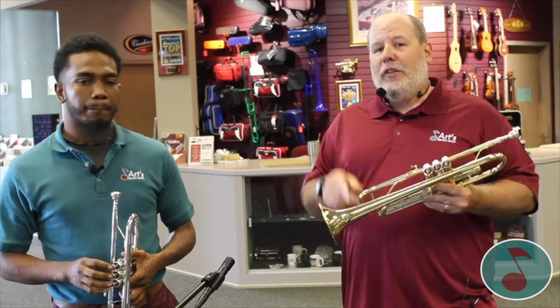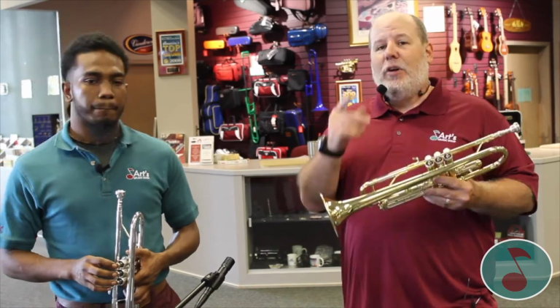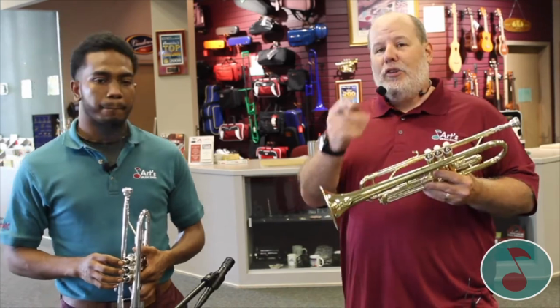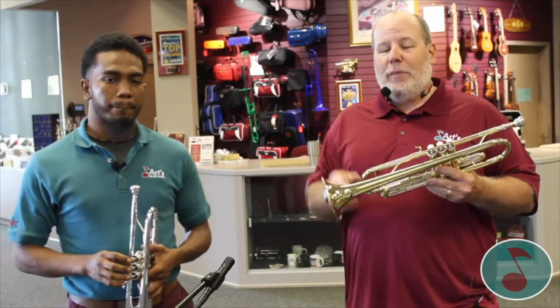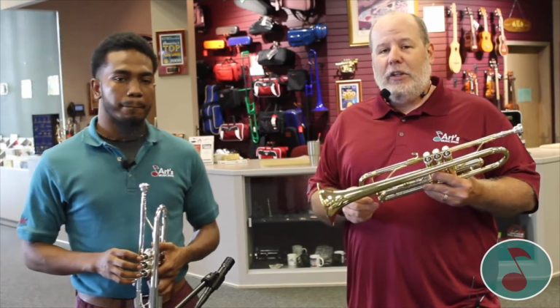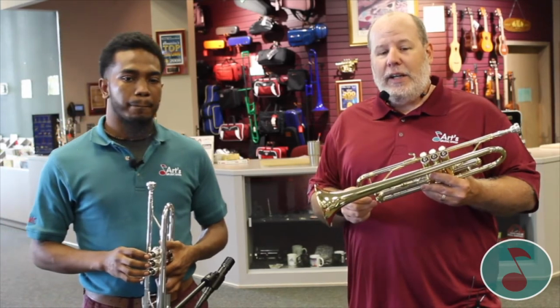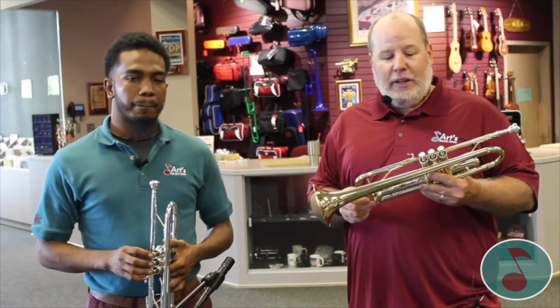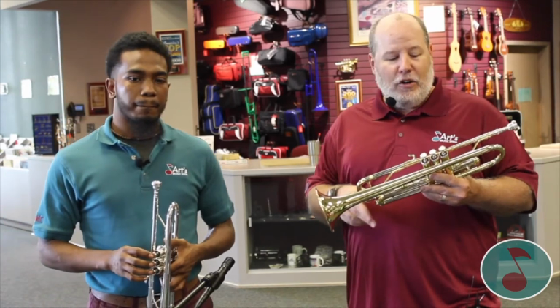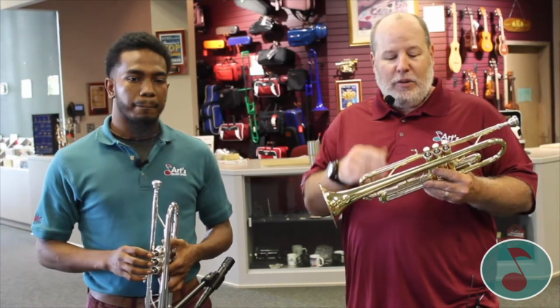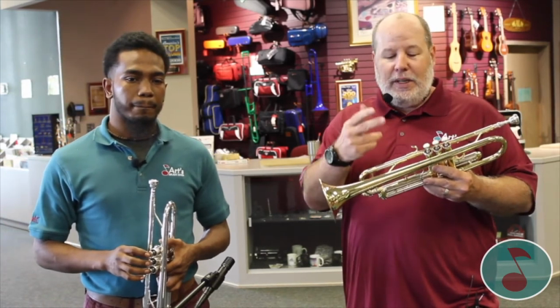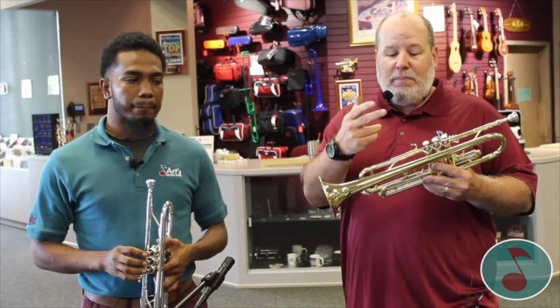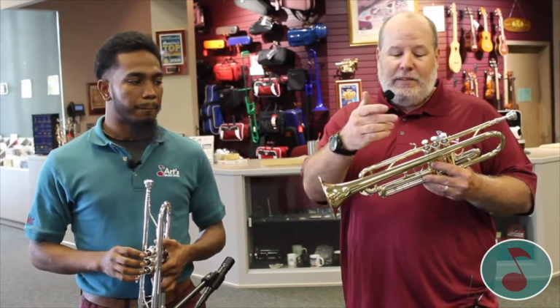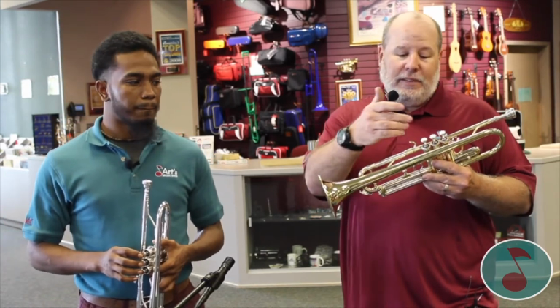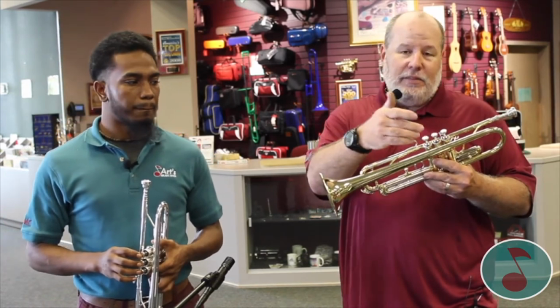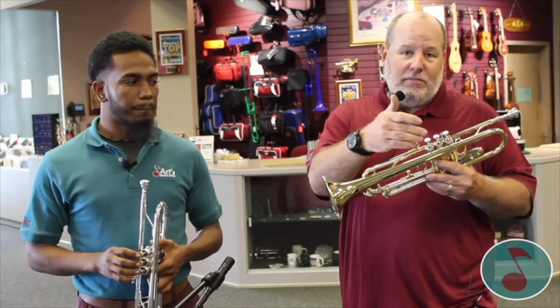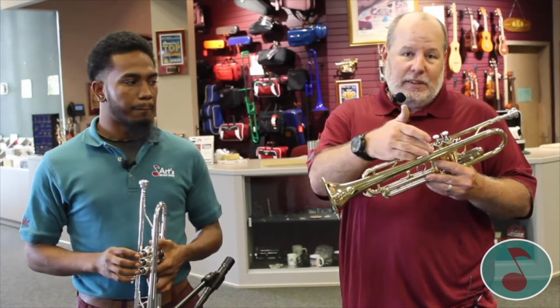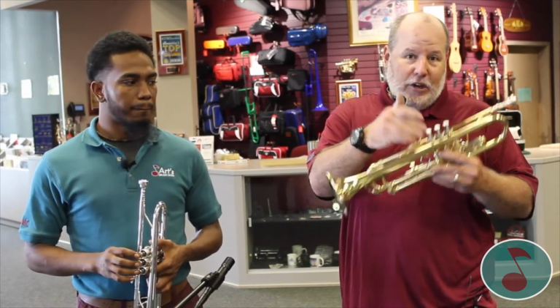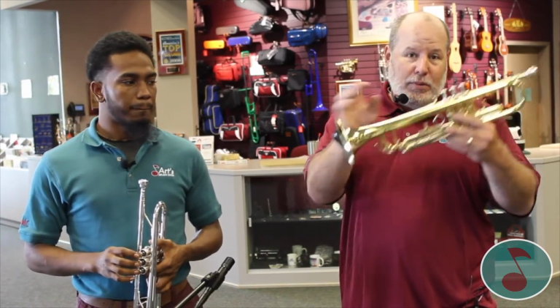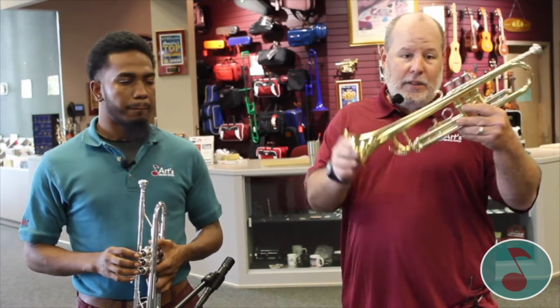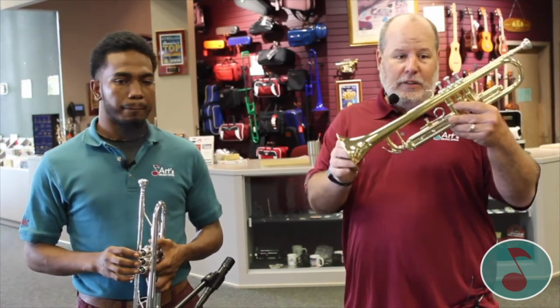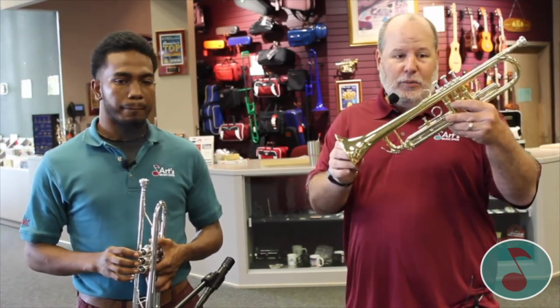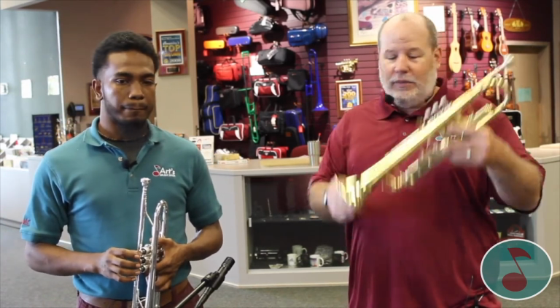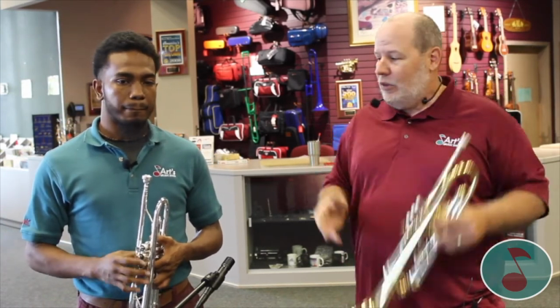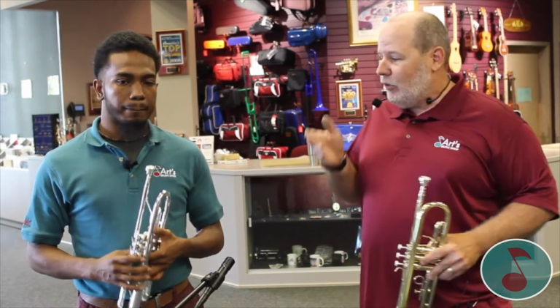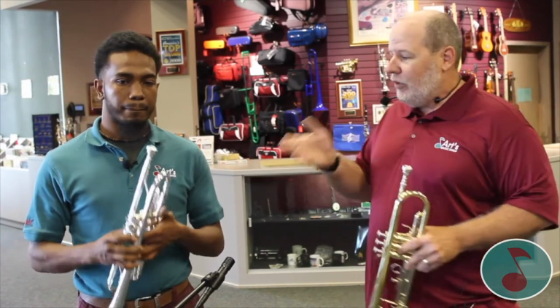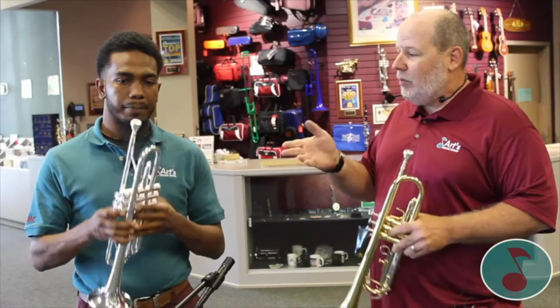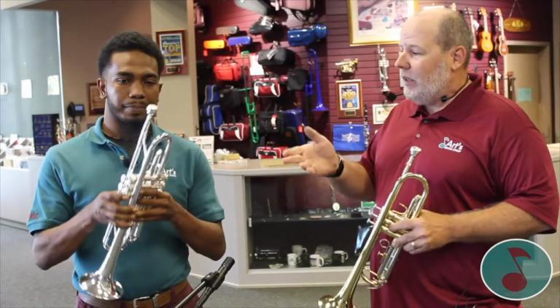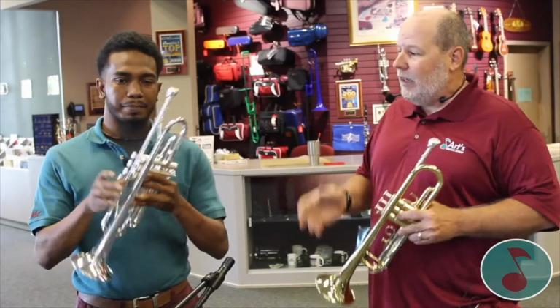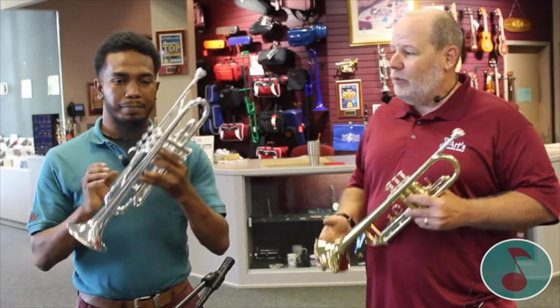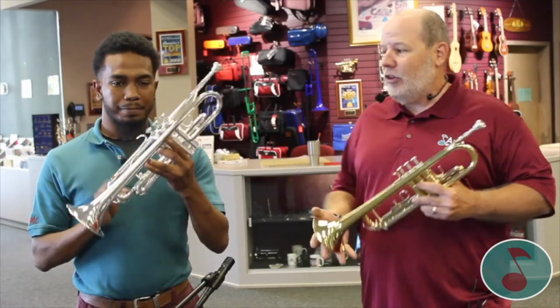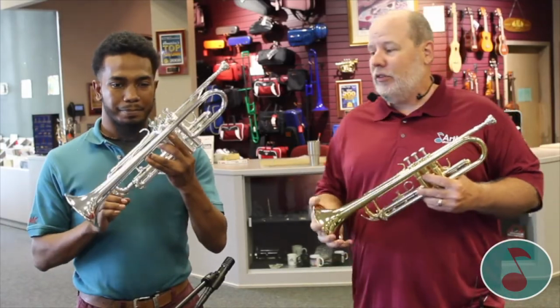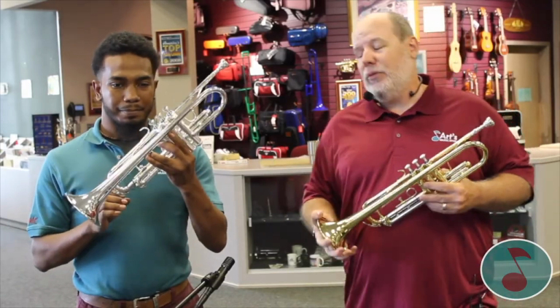The trumpets you're going to be looking at are going to be basically lacquer plated like this one, or silver plated like the one Jarvis is holding.